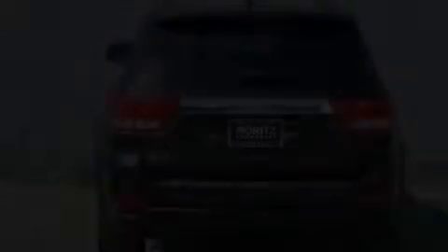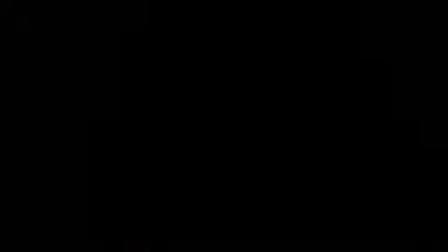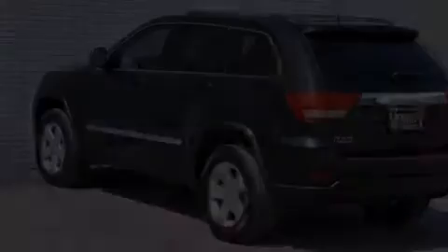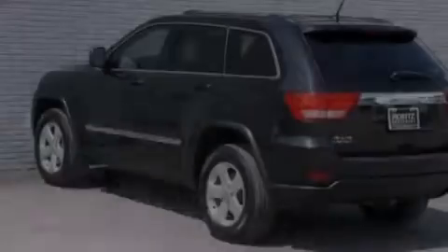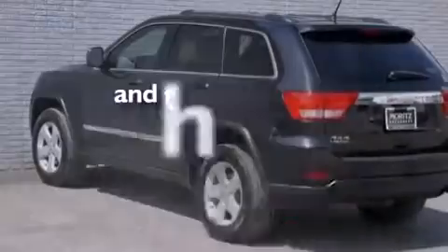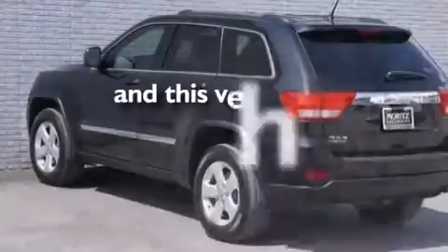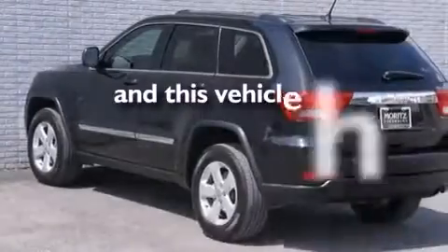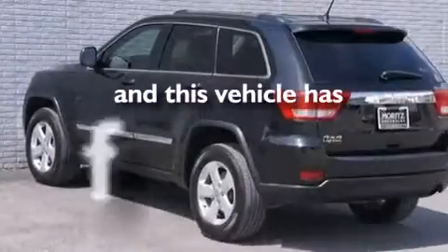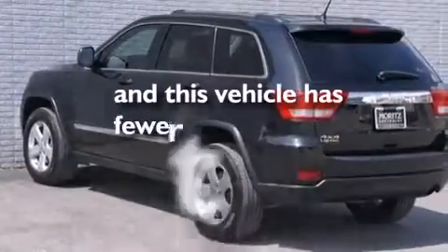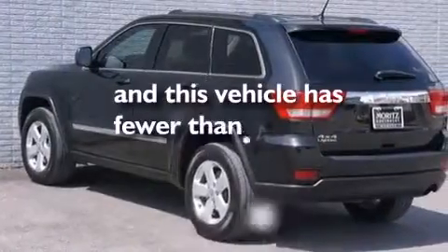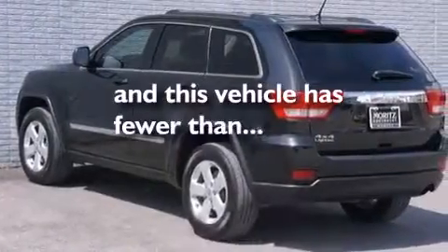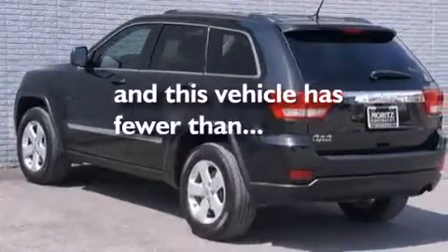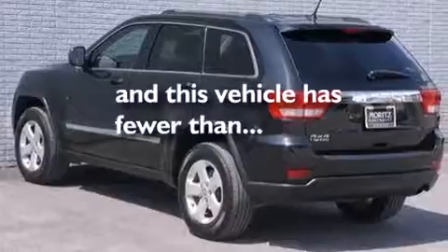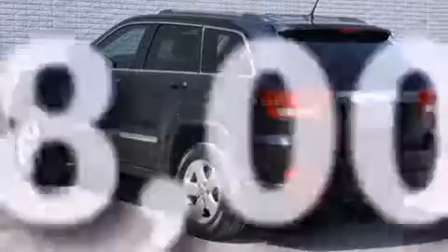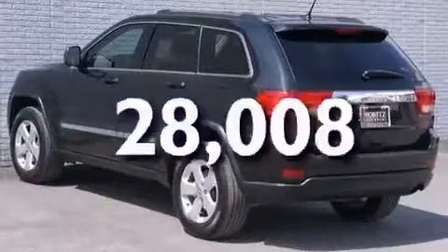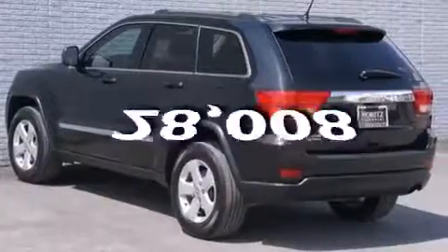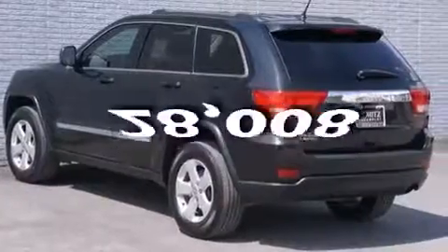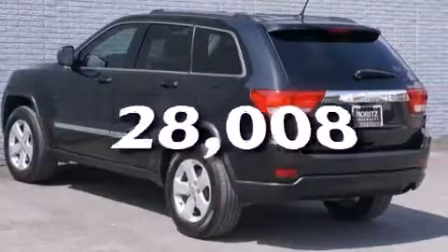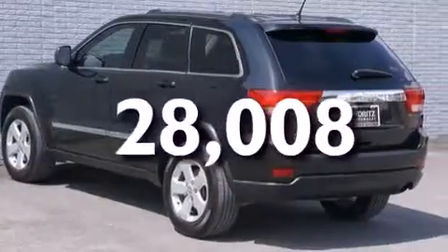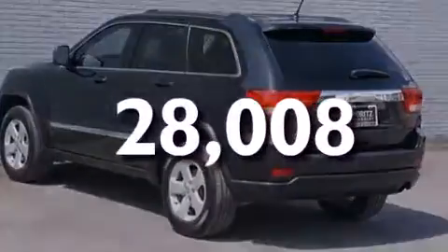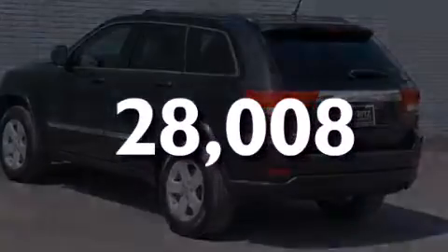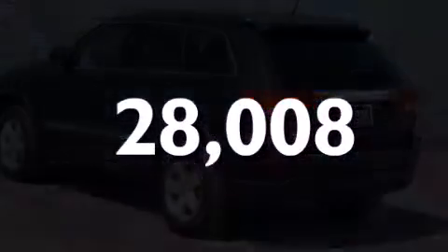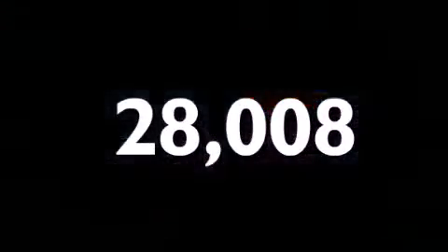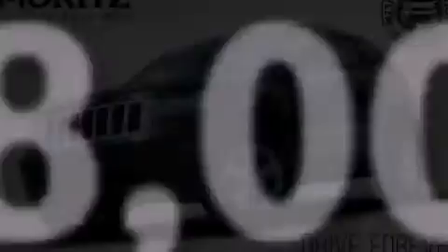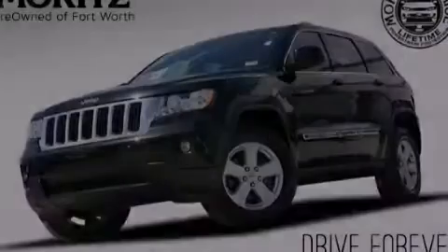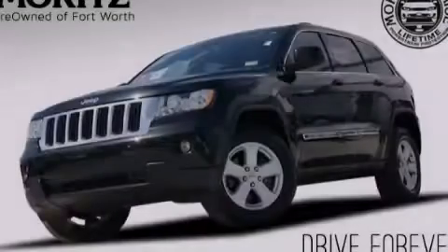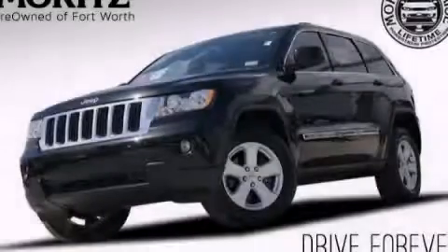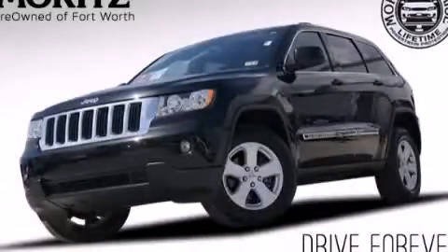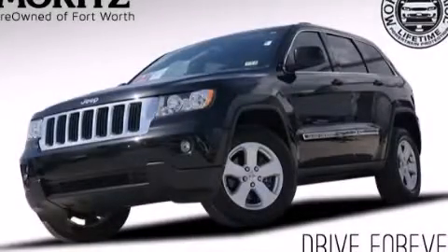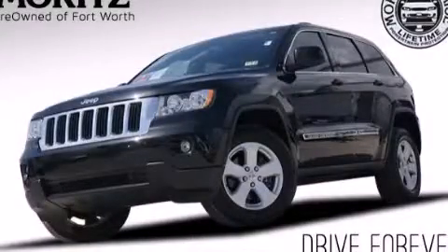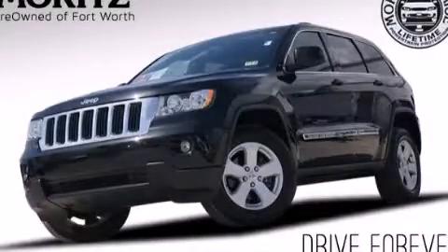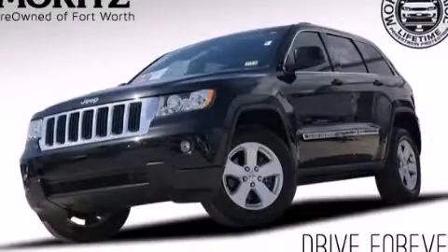And this vehicle has fewer than 29,000 miles on the odometer. Stop by today and test drive this automobile for yourself.